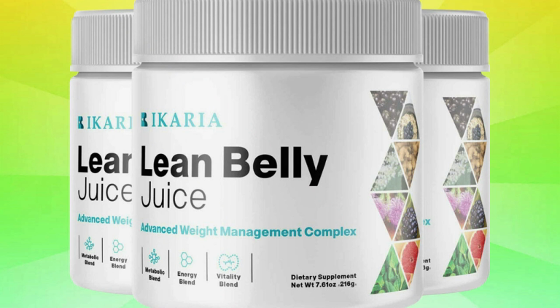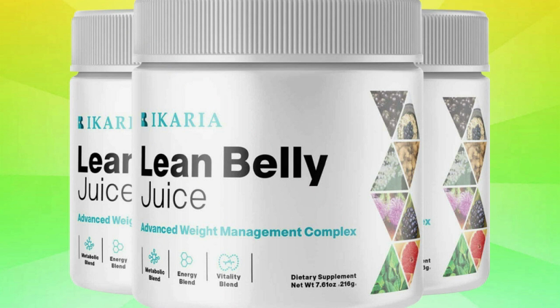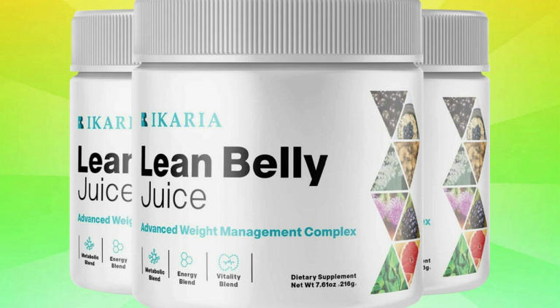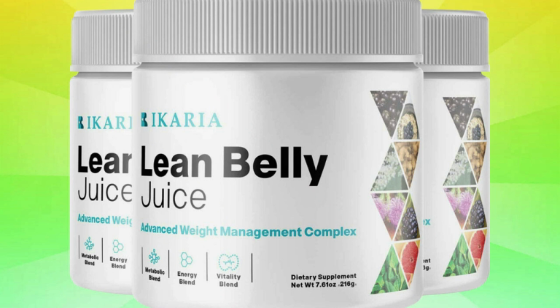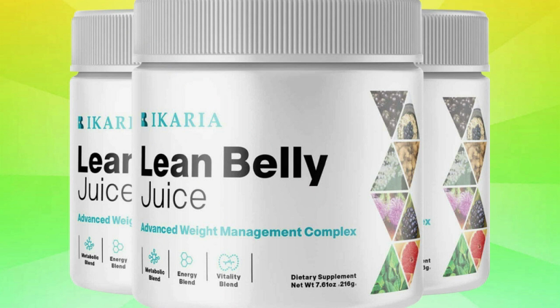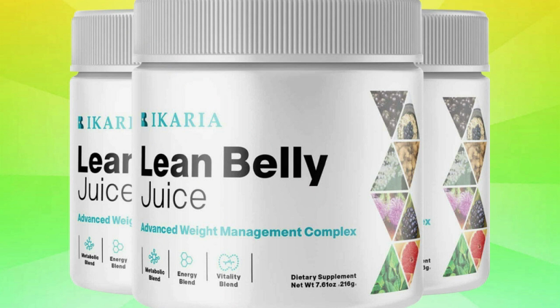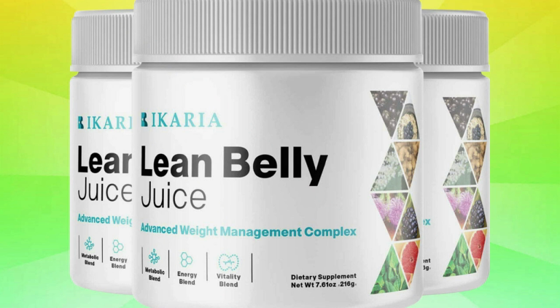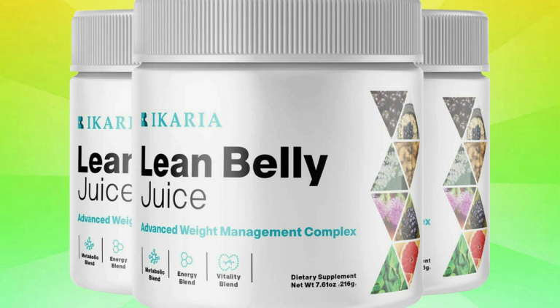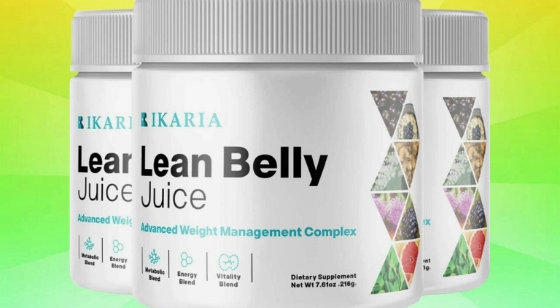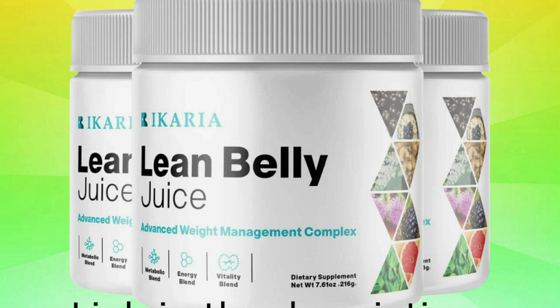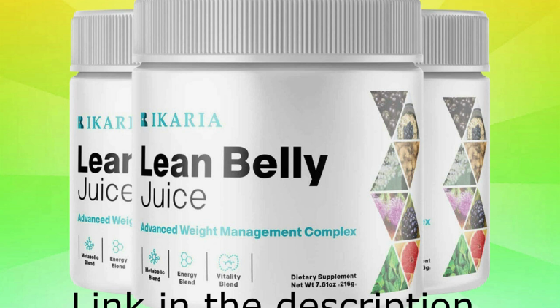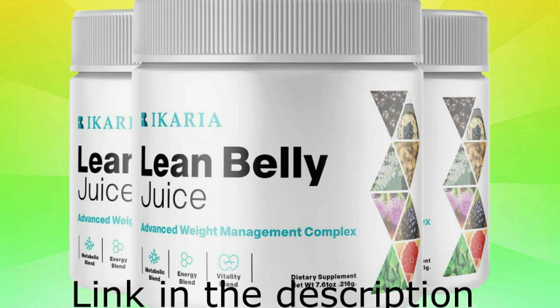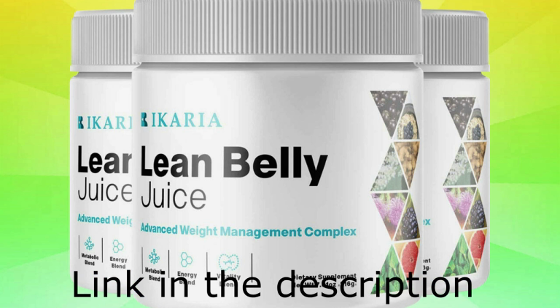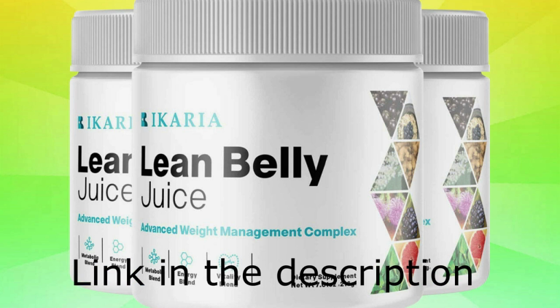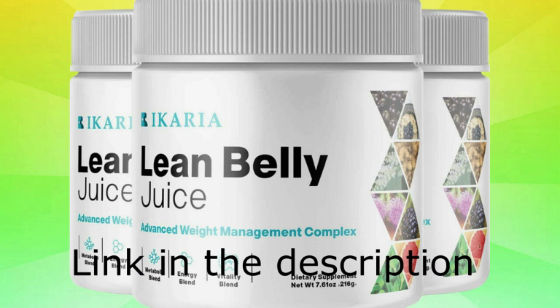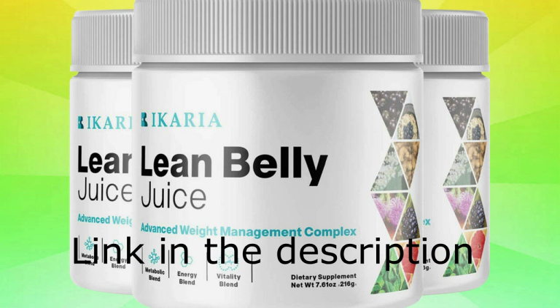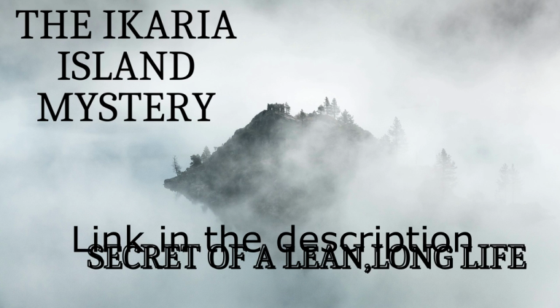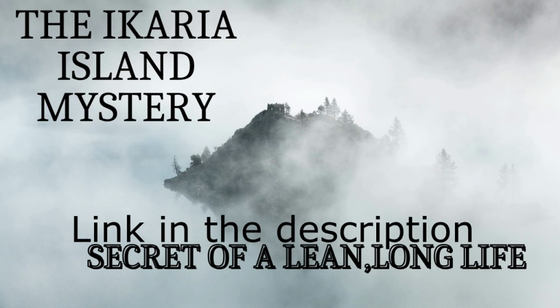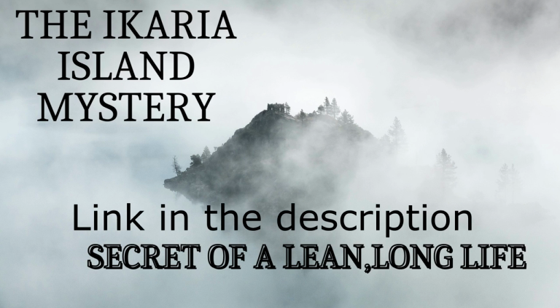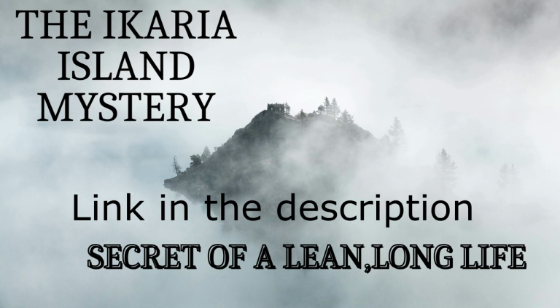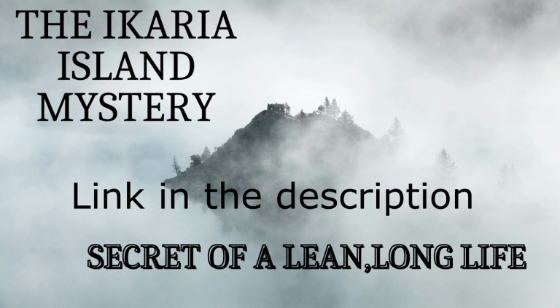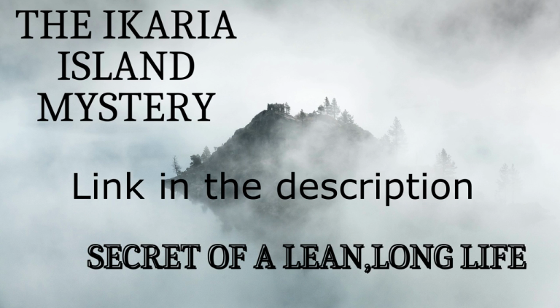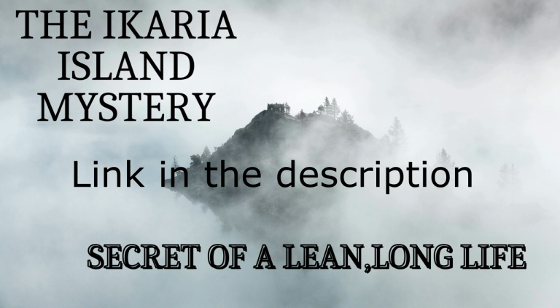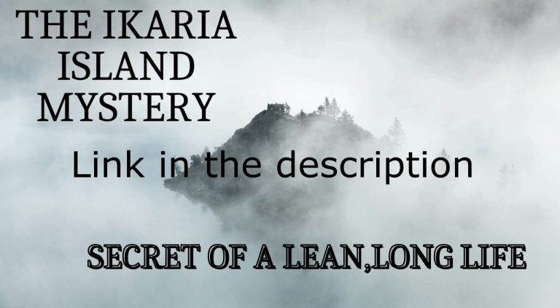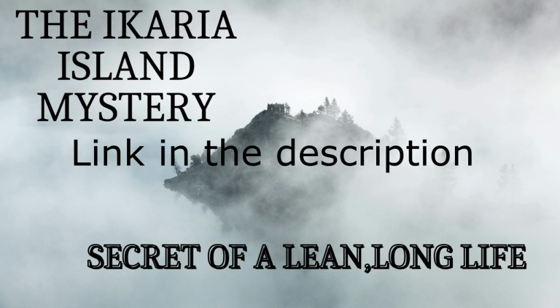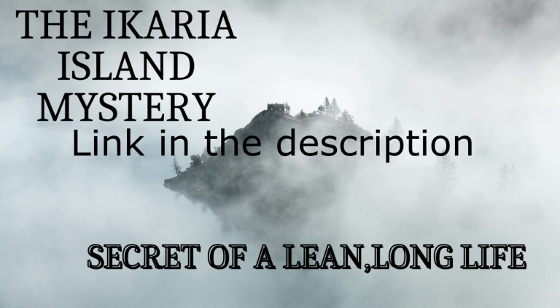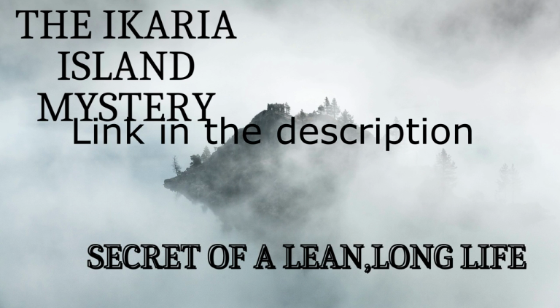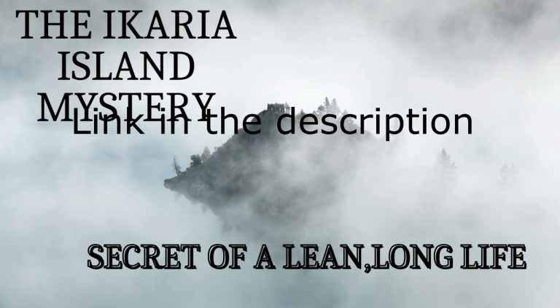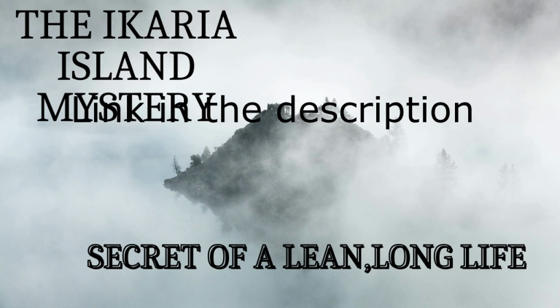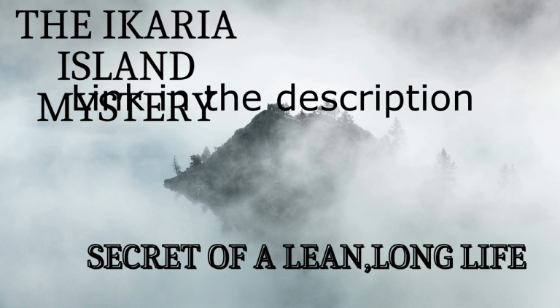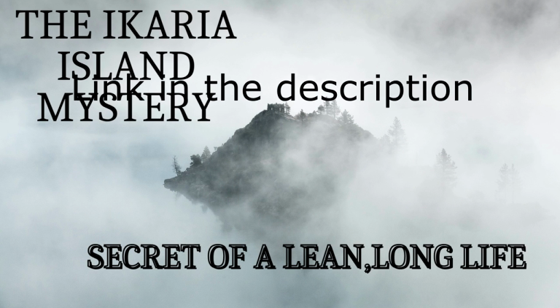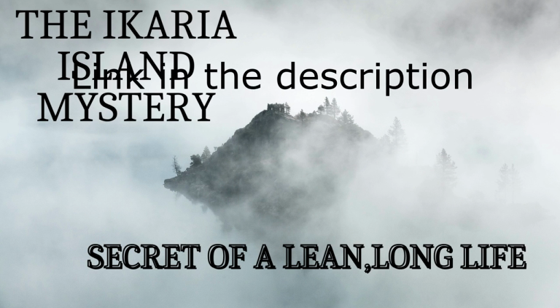This video is sponsored by Icaria Juice. Make yours the secret of a lean, healthy, long life.